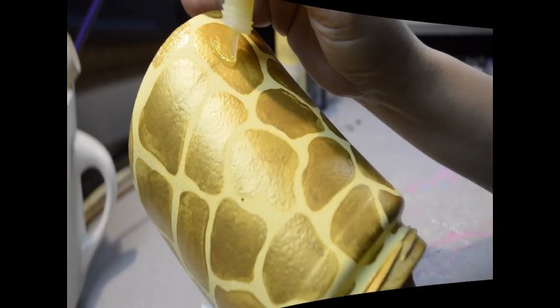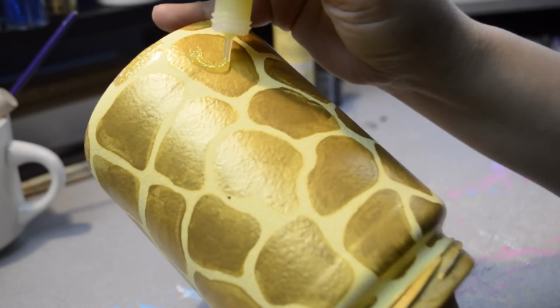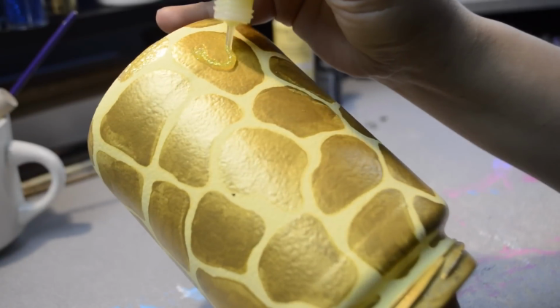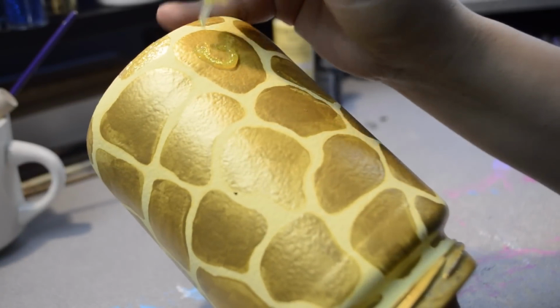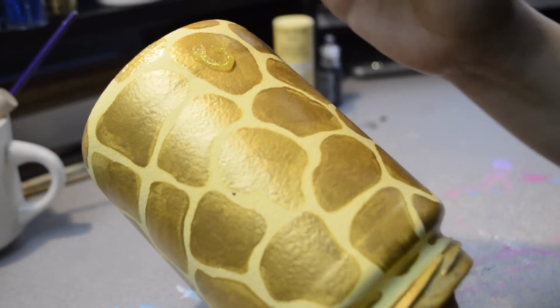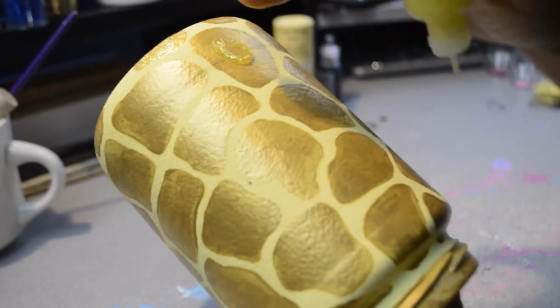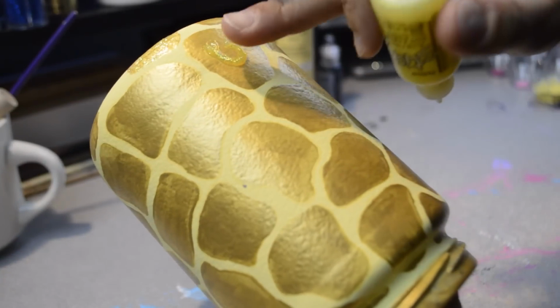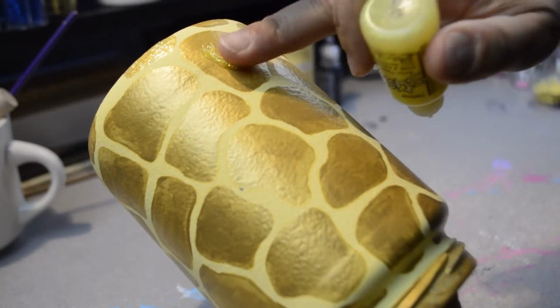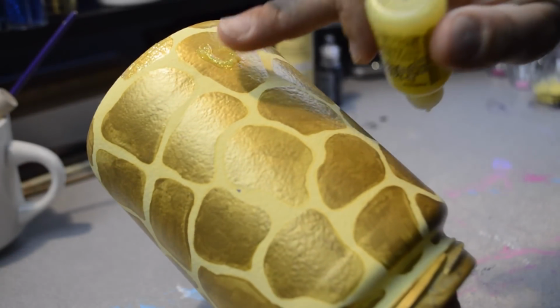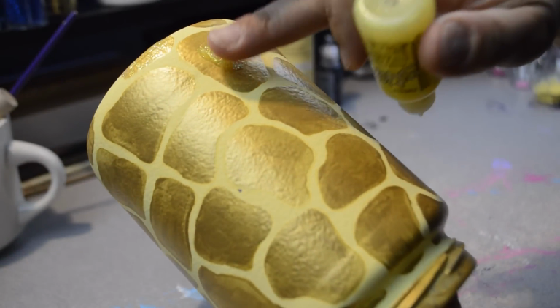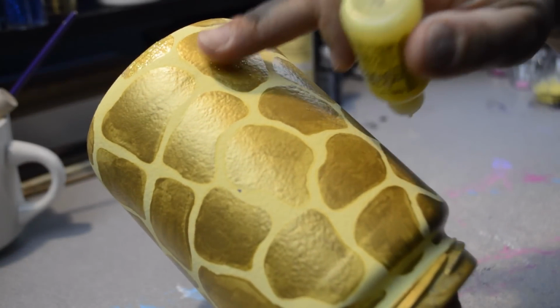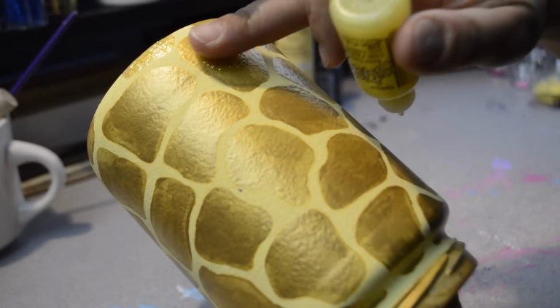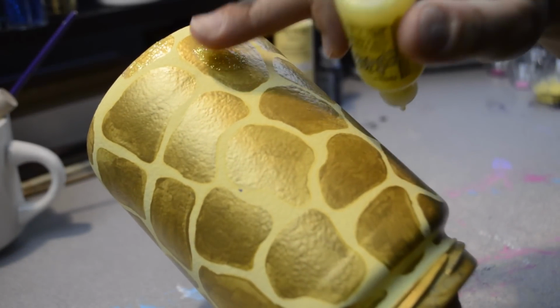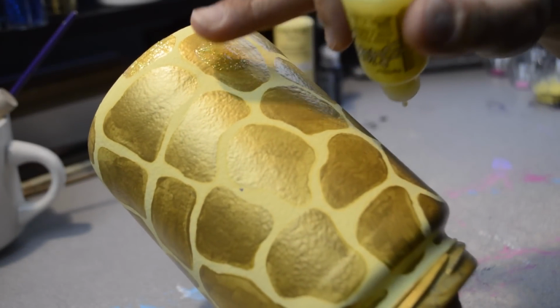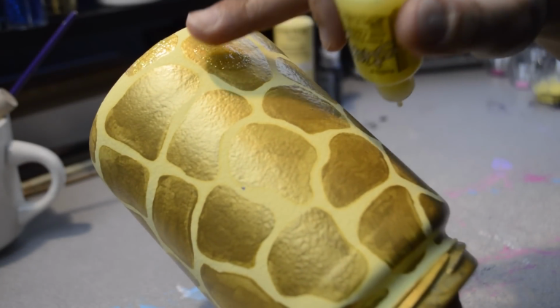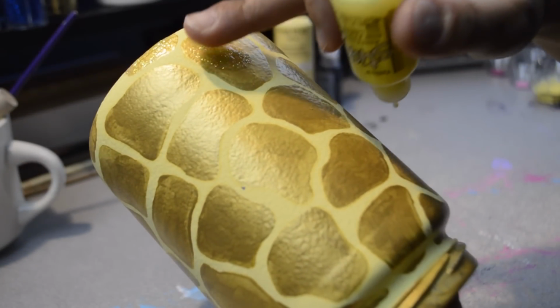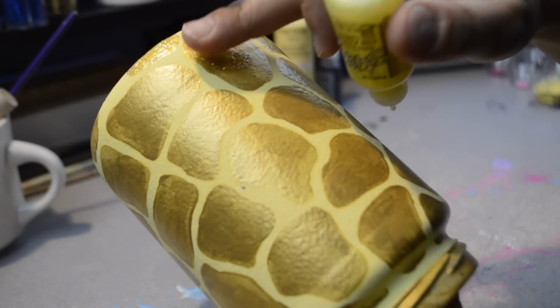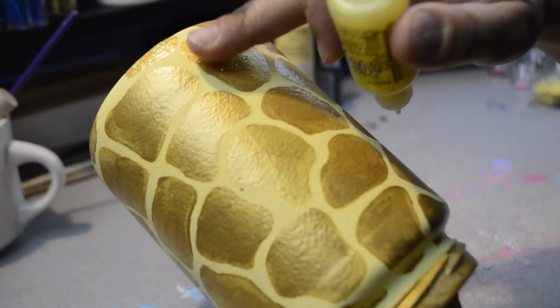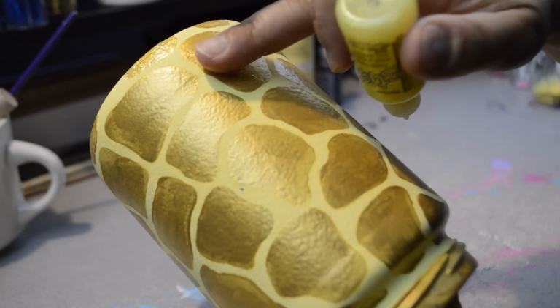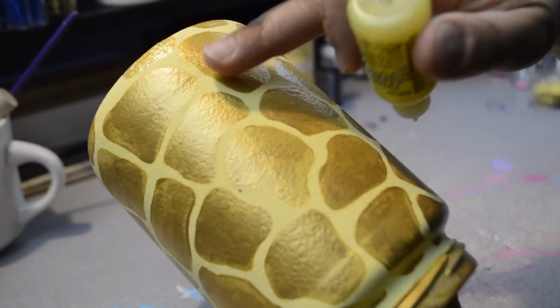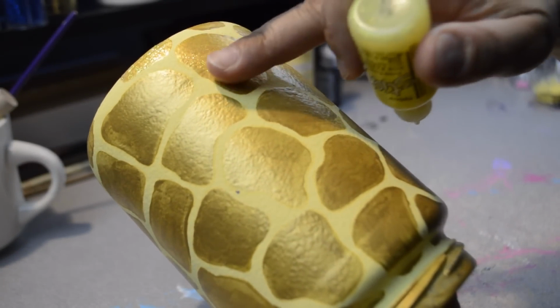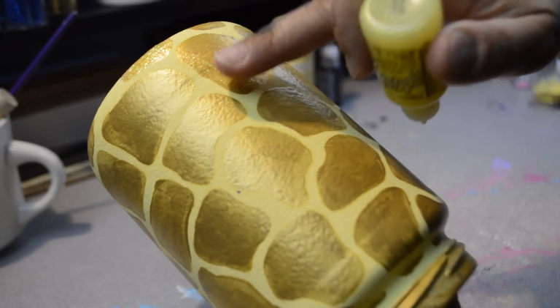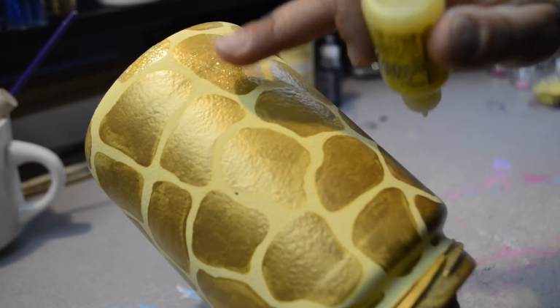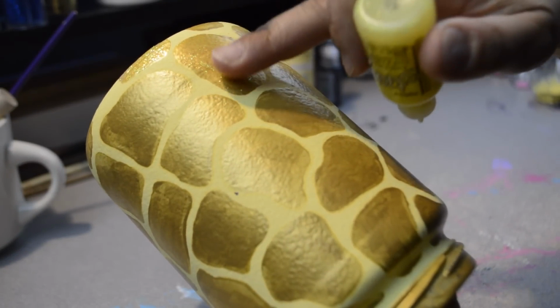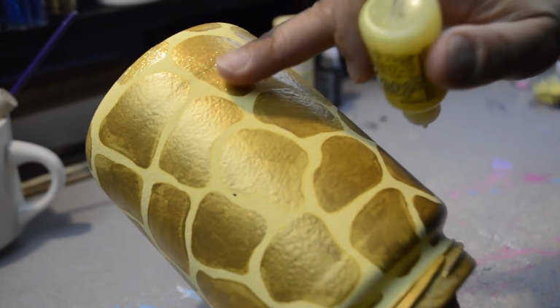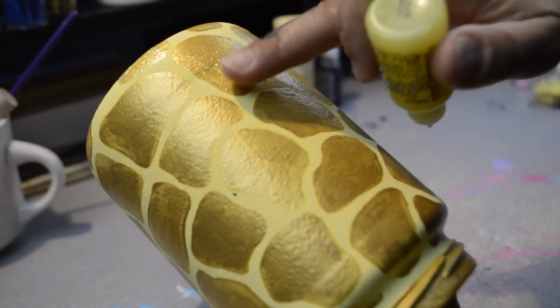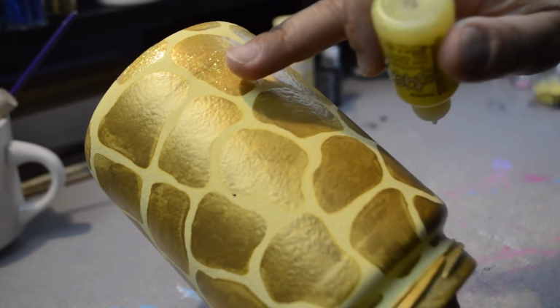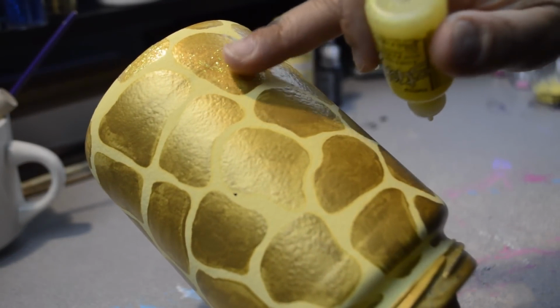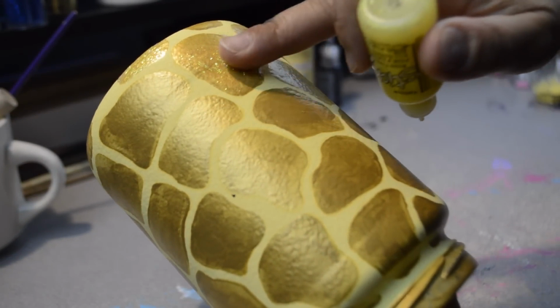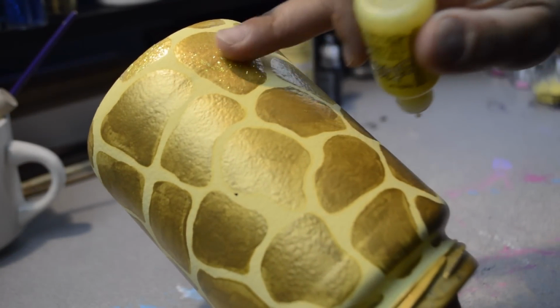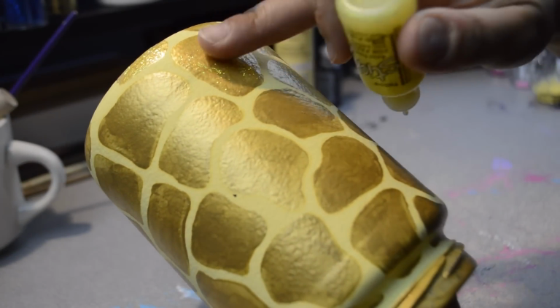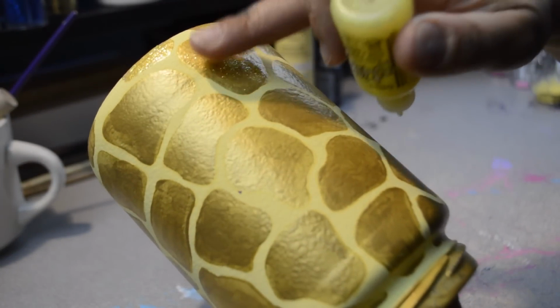I then added the glitter. I used yellow glitter glue and spread some on each spot and let that dry.